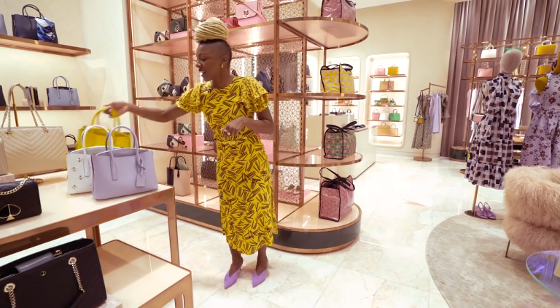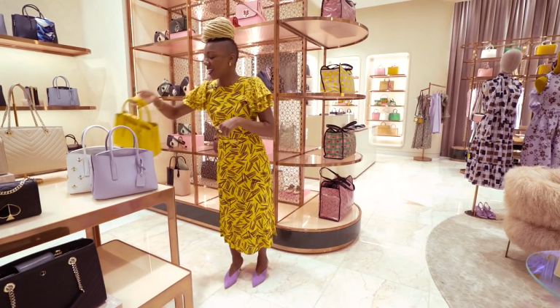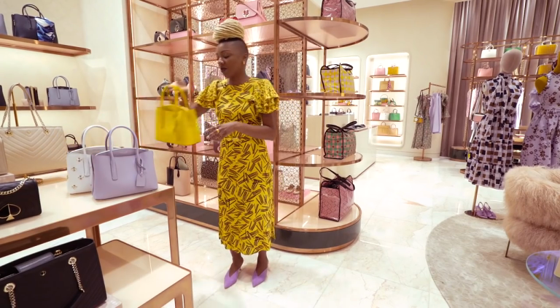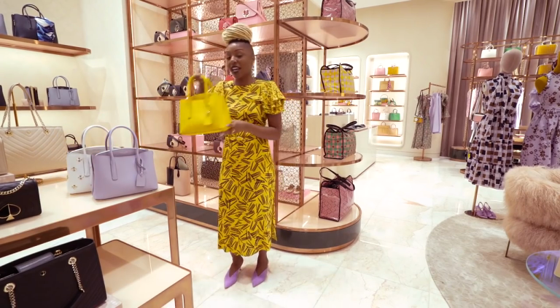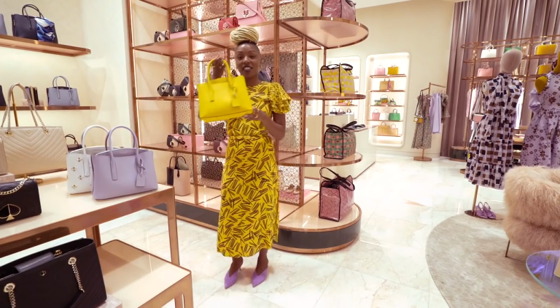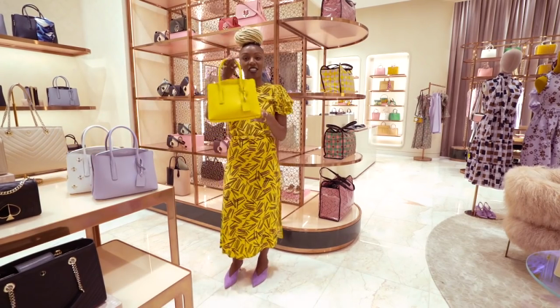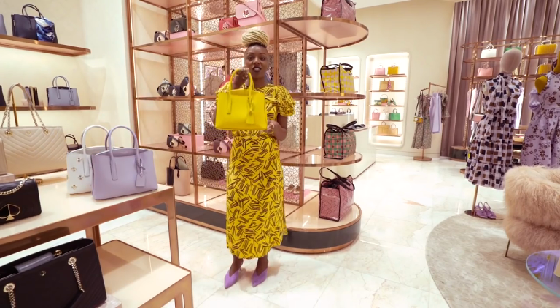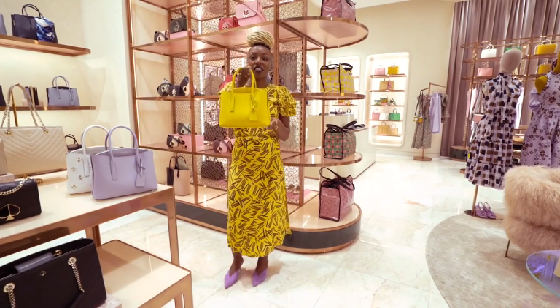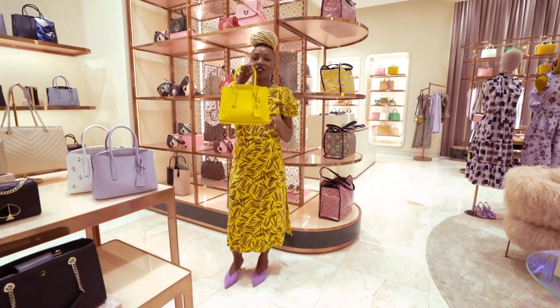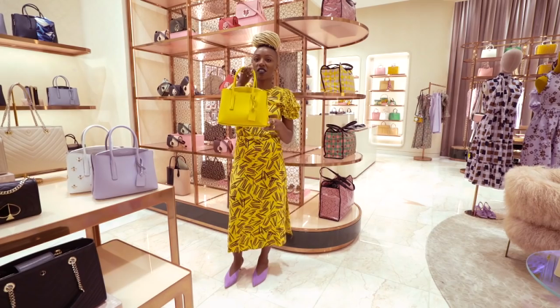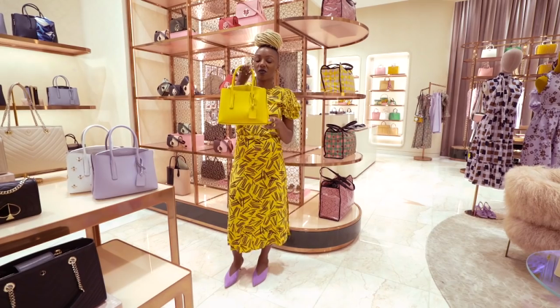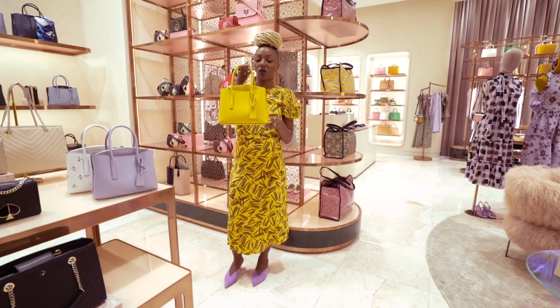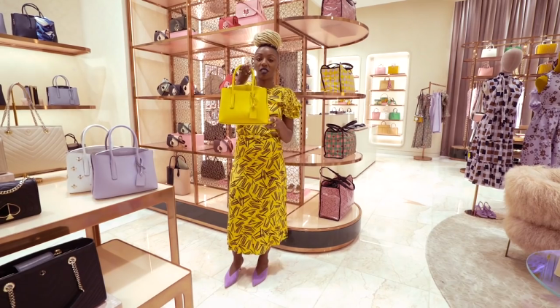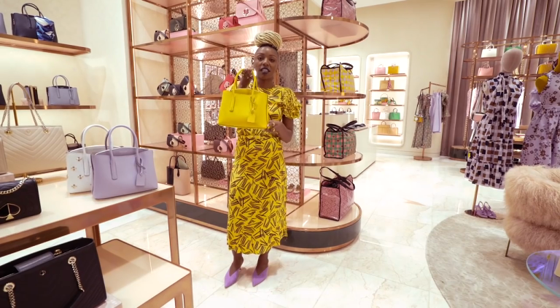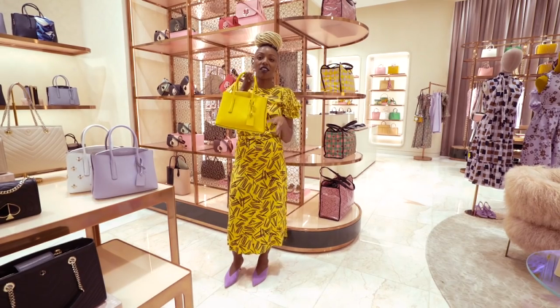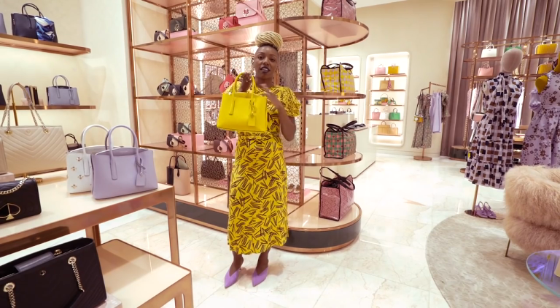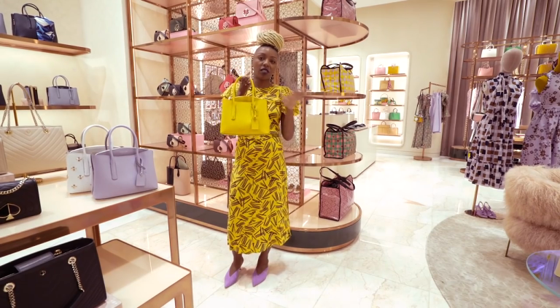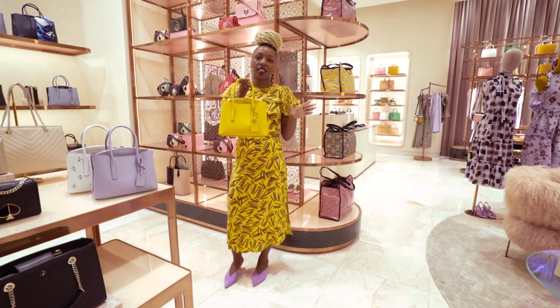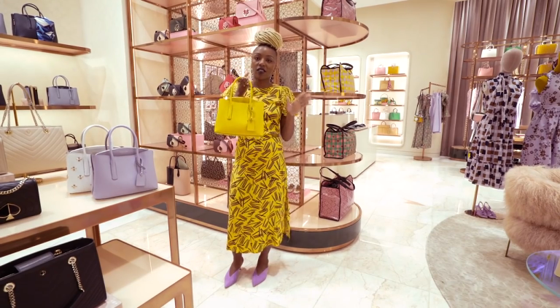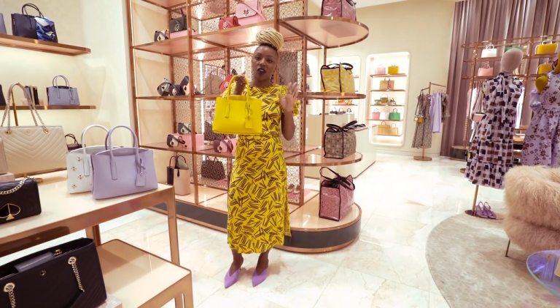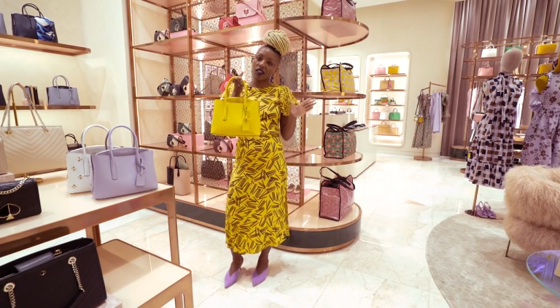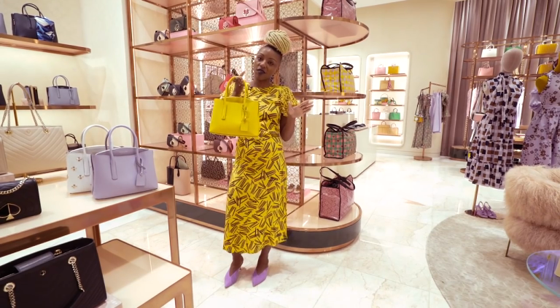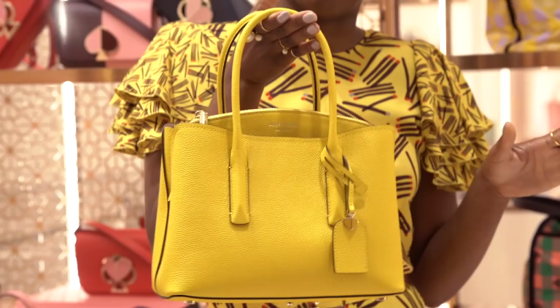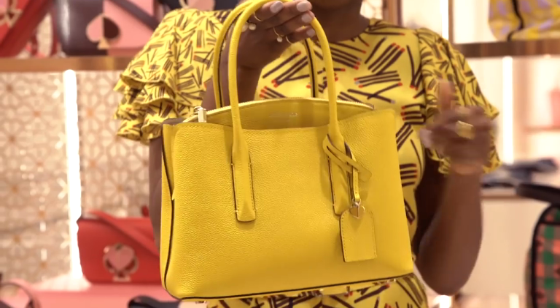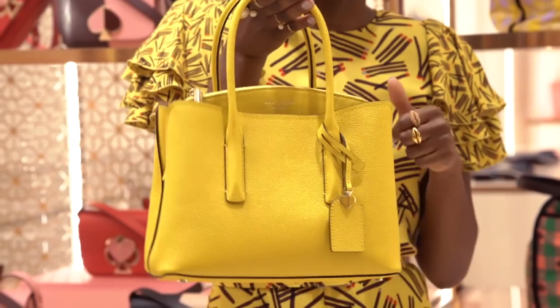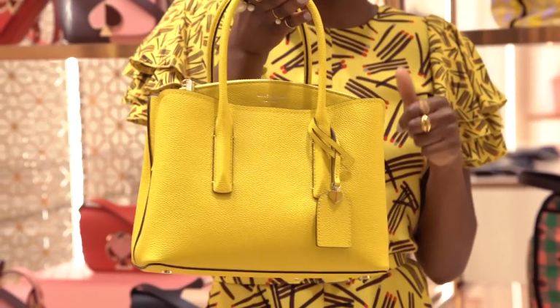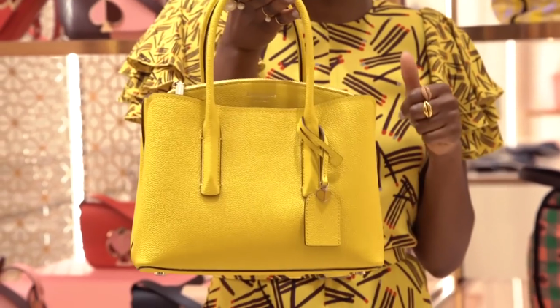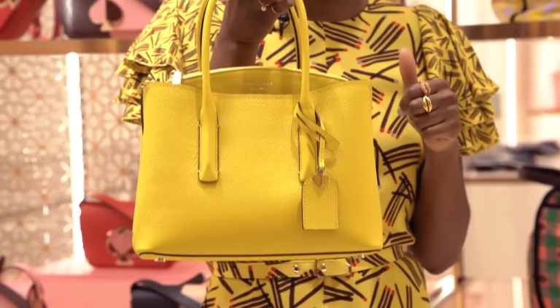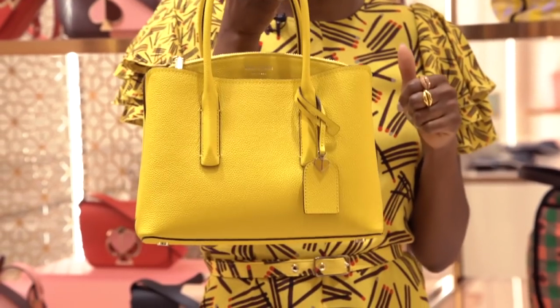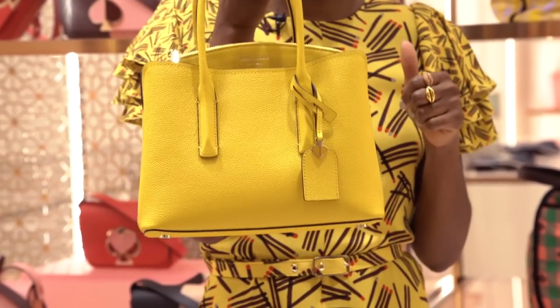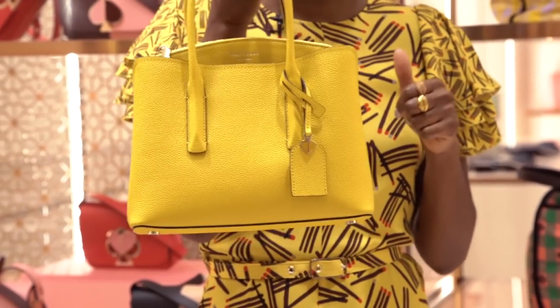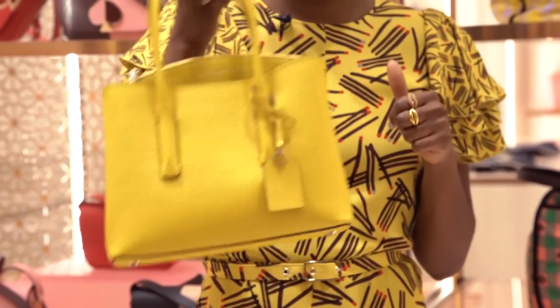And then we have yellow — you can never go wrong with yellow. I'd wear yellow all year round. So let's talk about some more pieces.